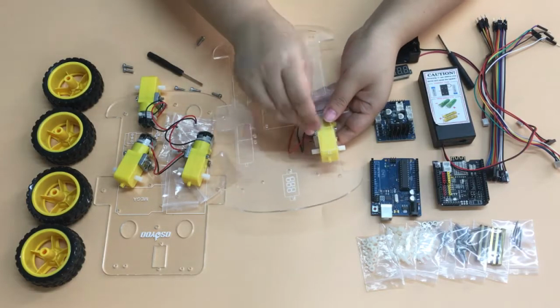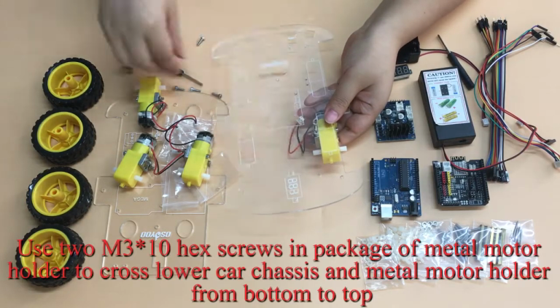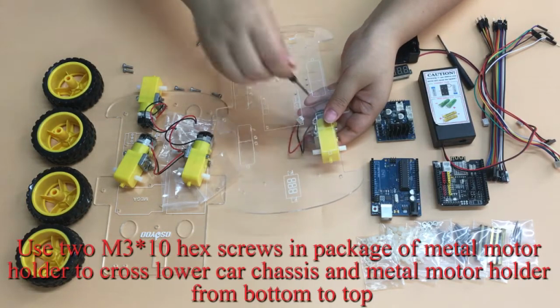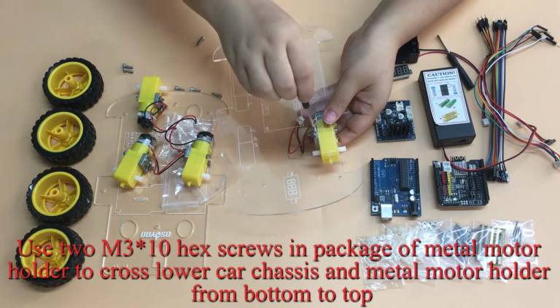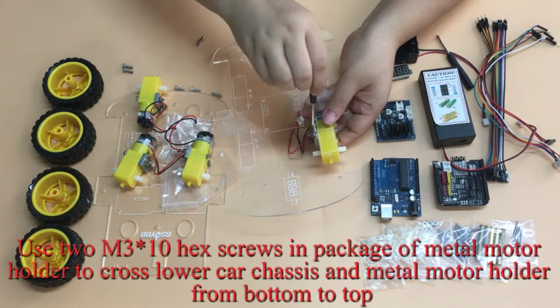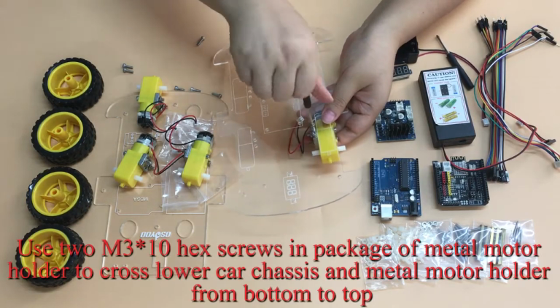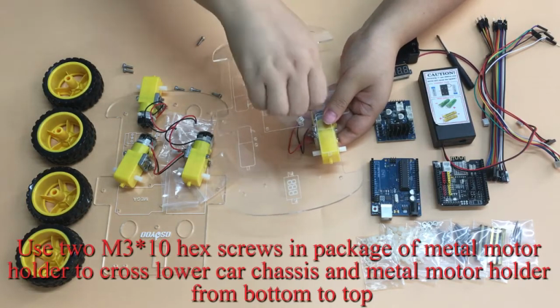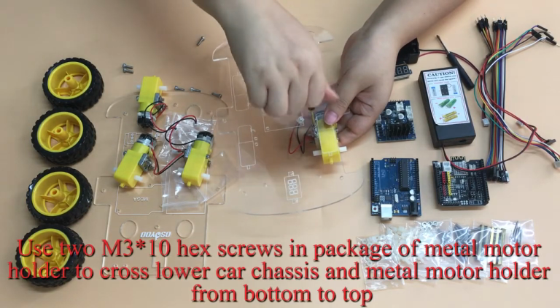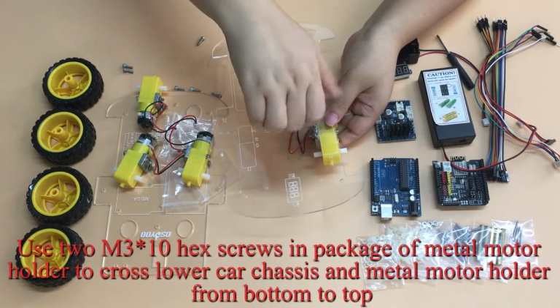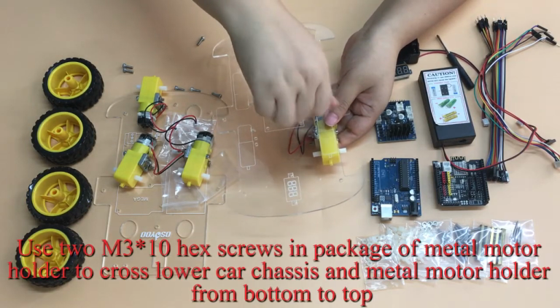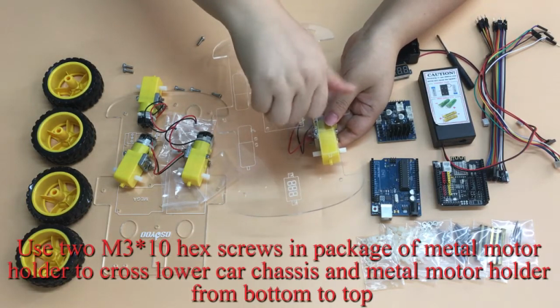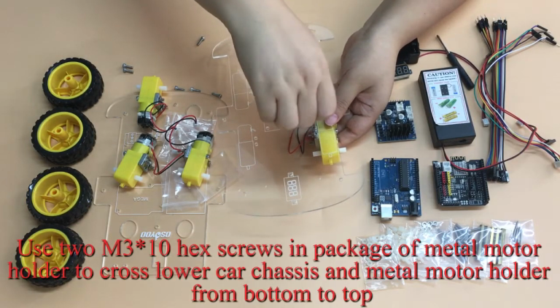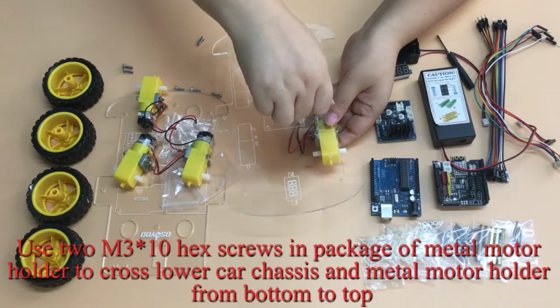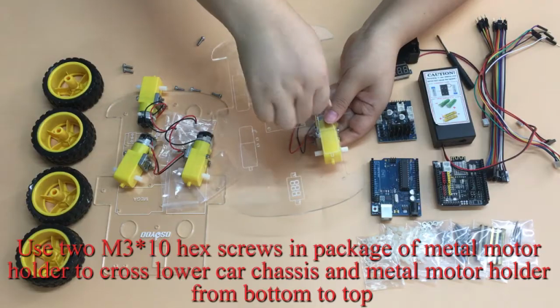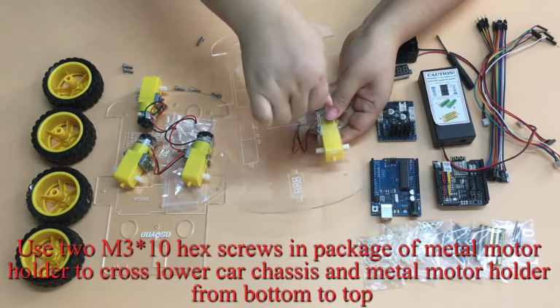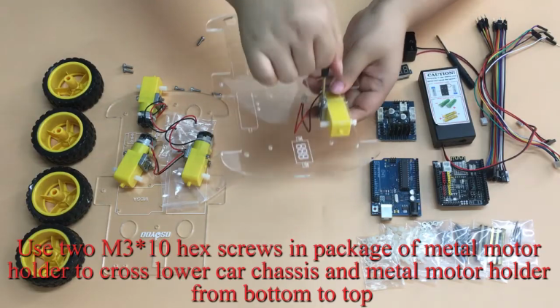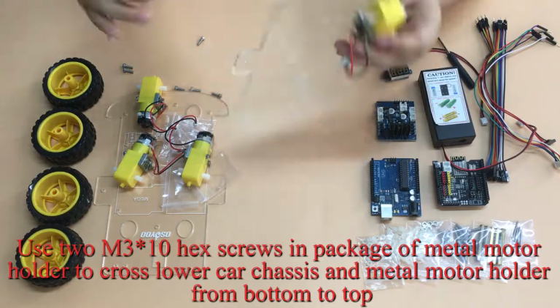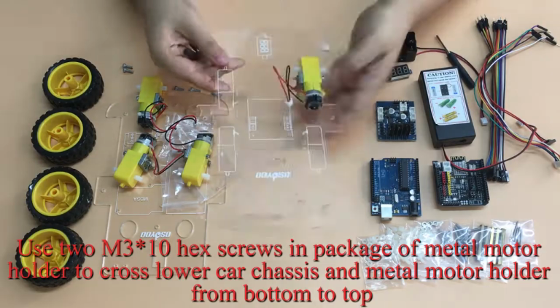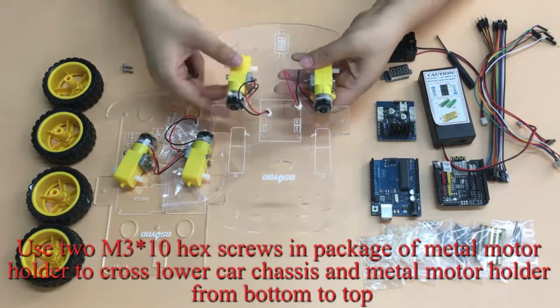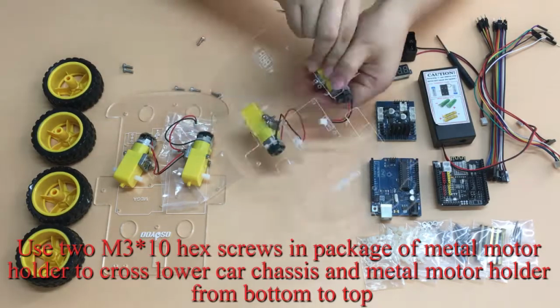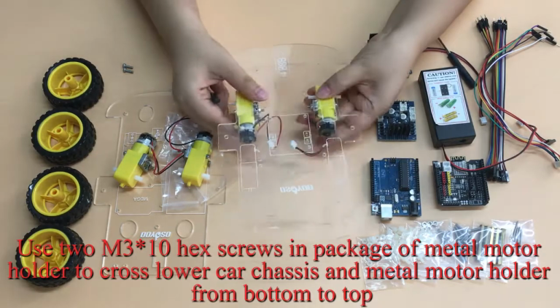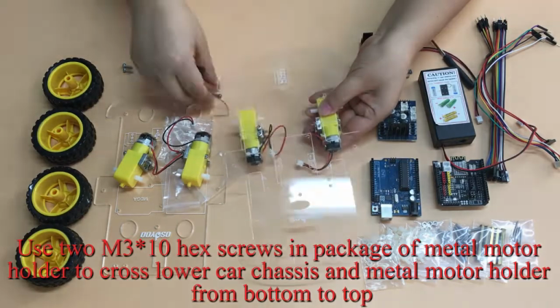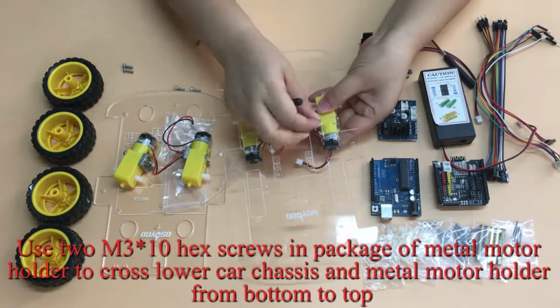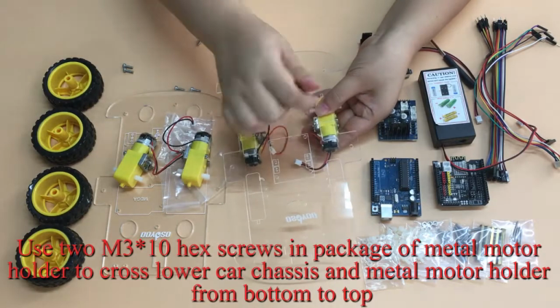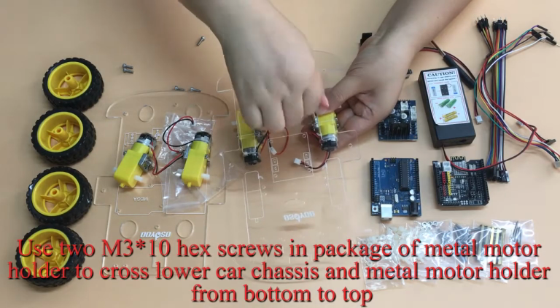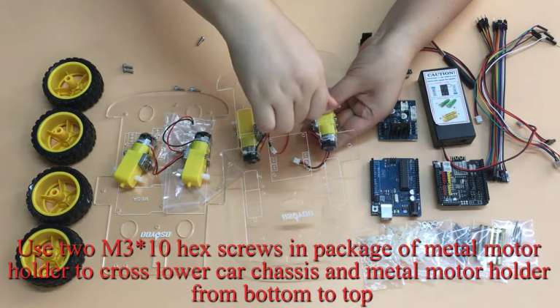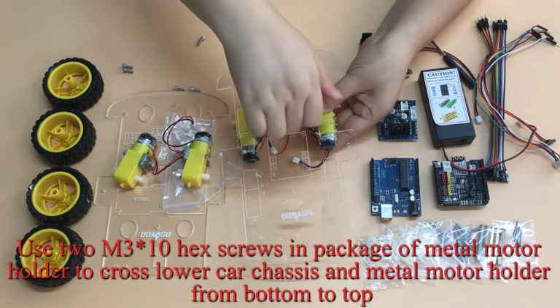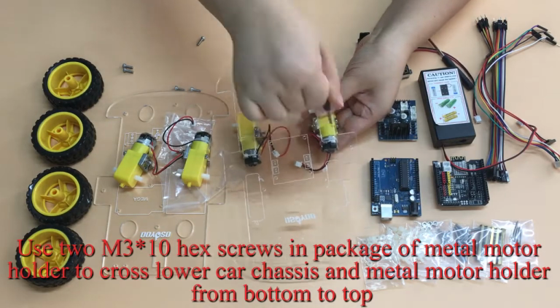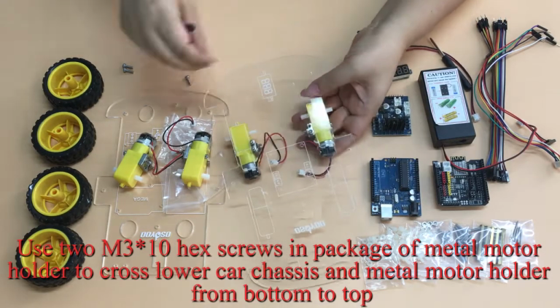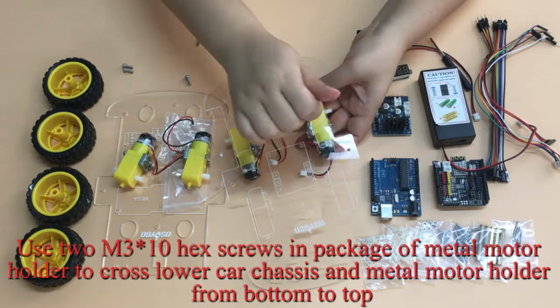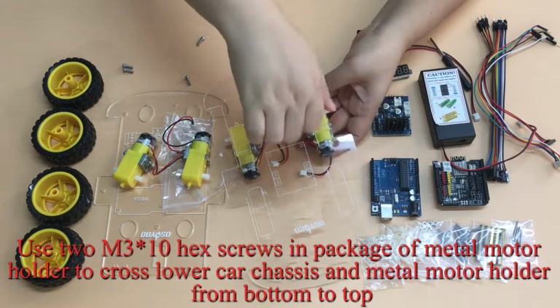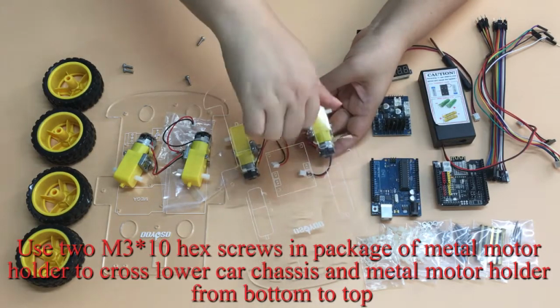Use M3×10 hex screws and the metal motor holder package to cross the lower car chassis and metal motor holder from bottom to top.